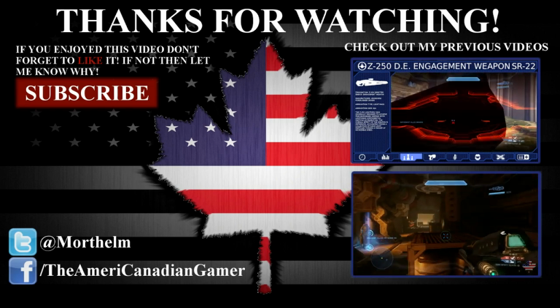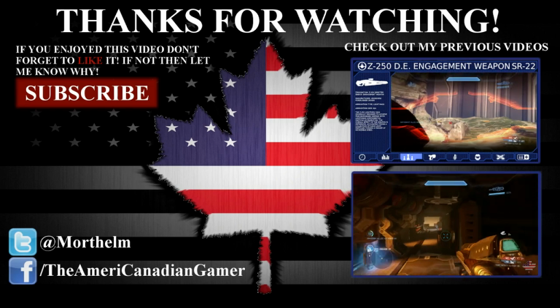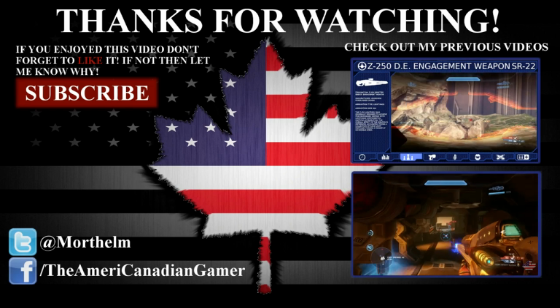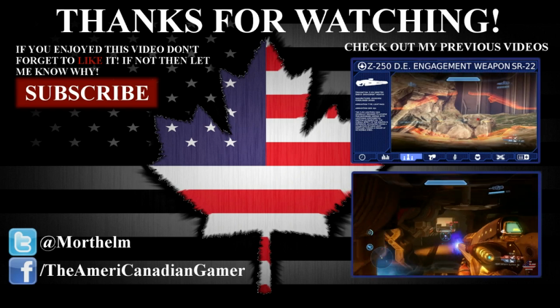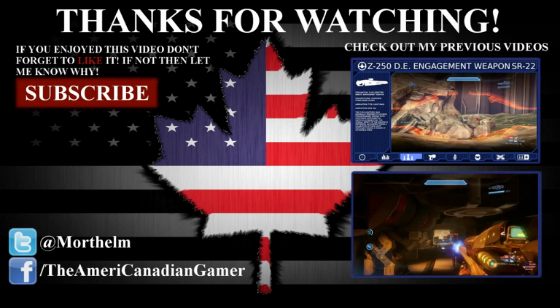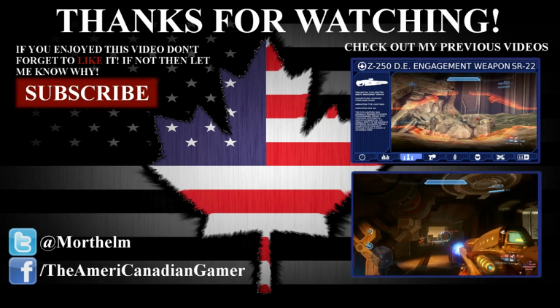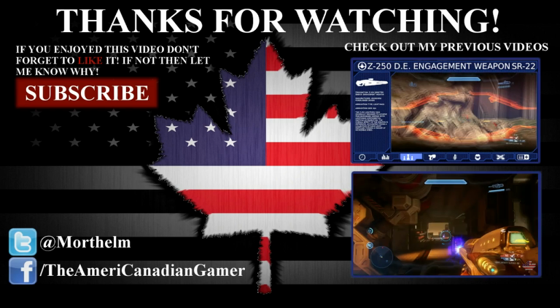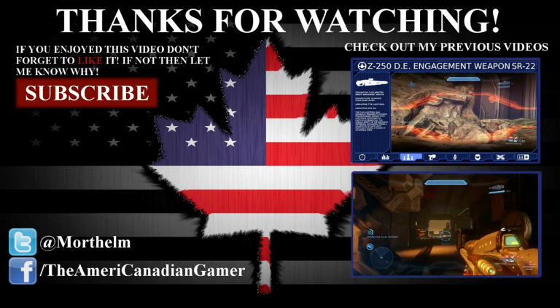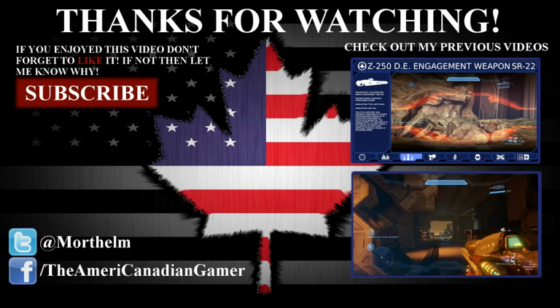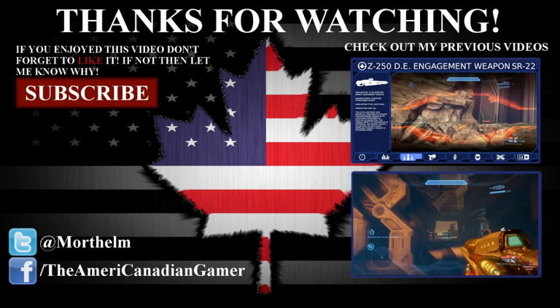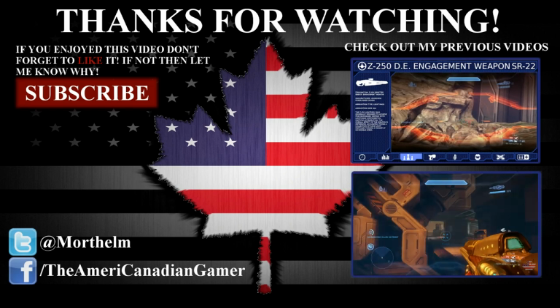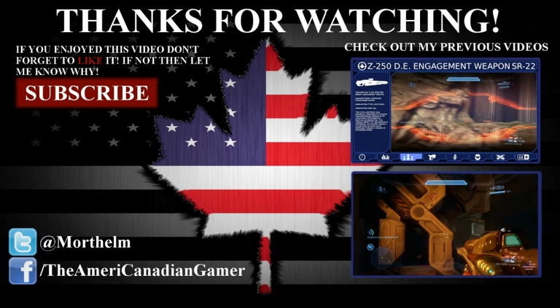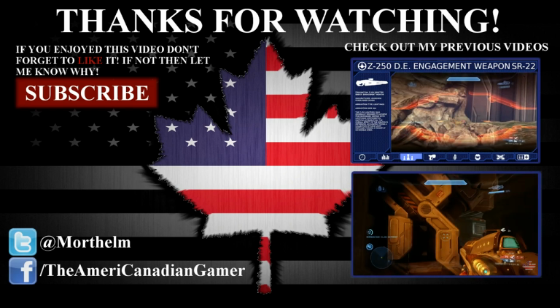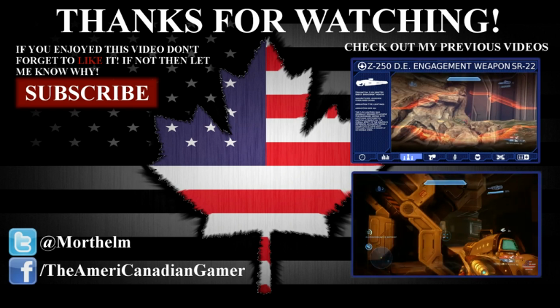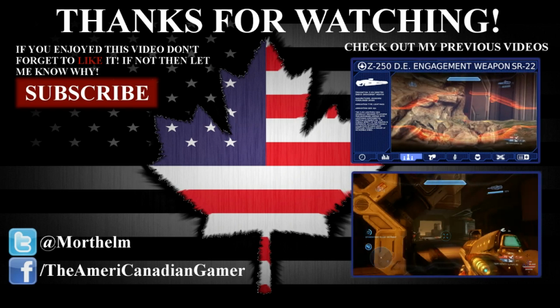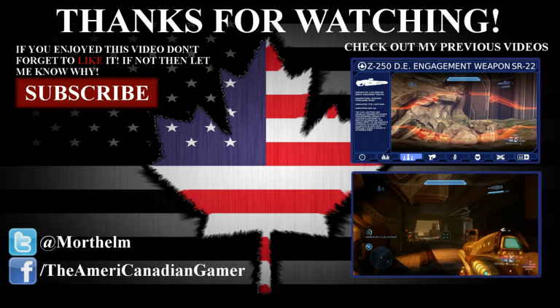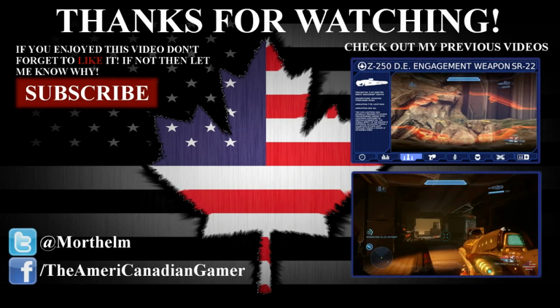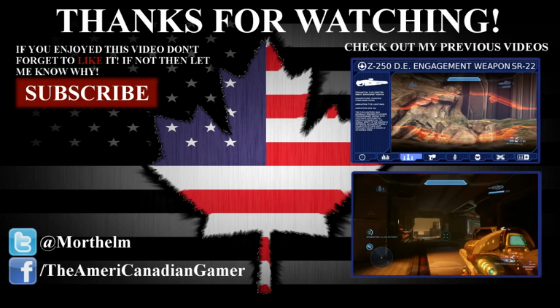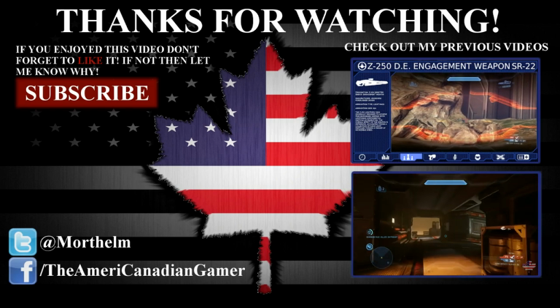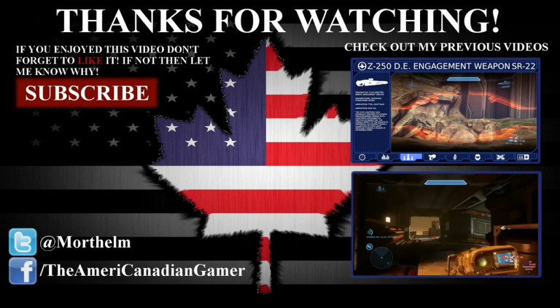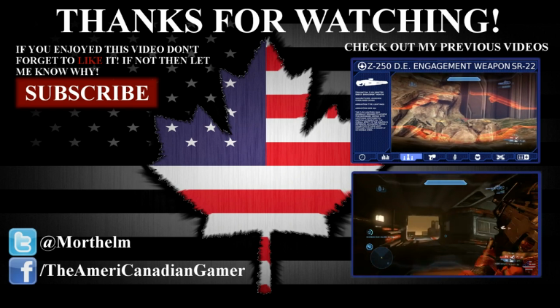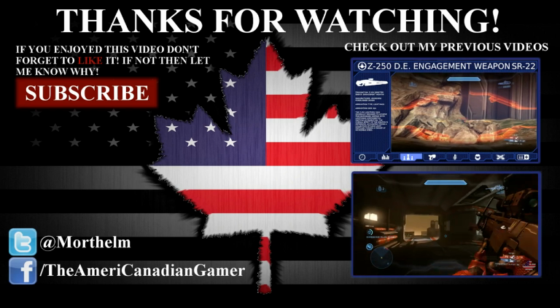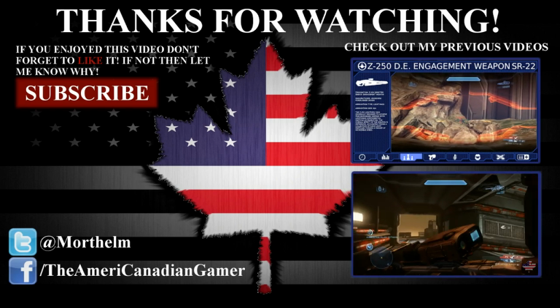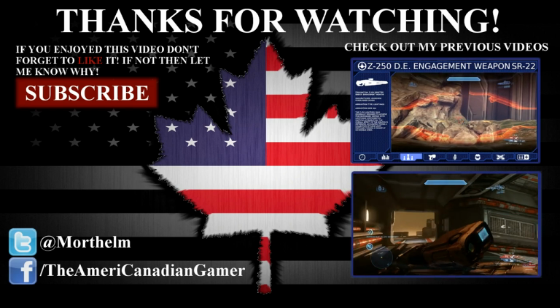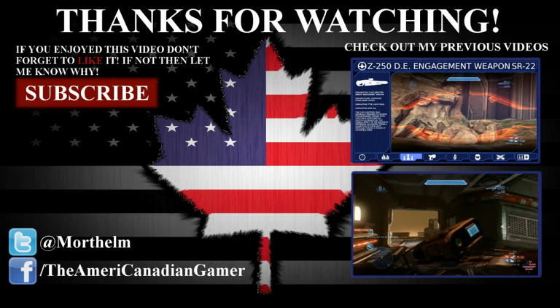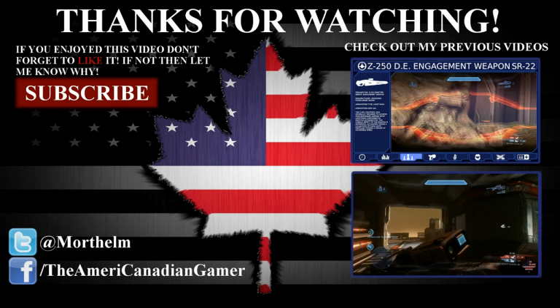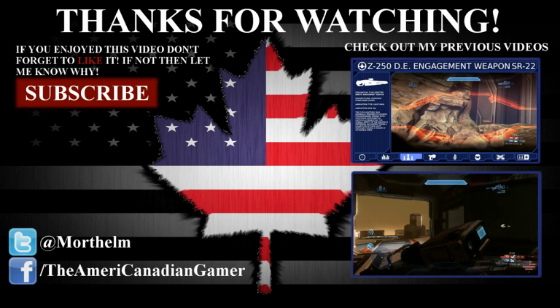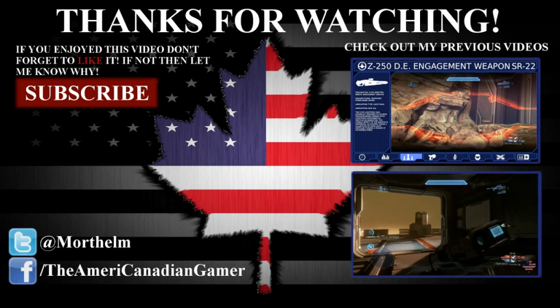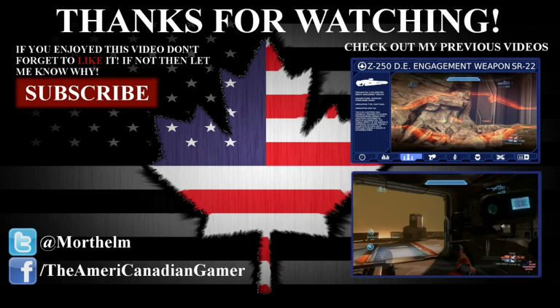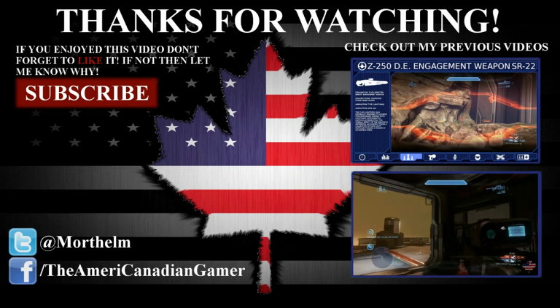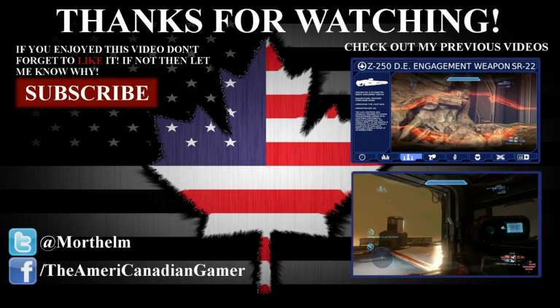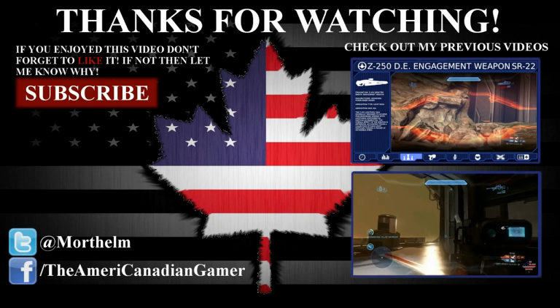As always, ladies and gentlemen, thank you so much for watching. My name is Matt and I'll see you next time.